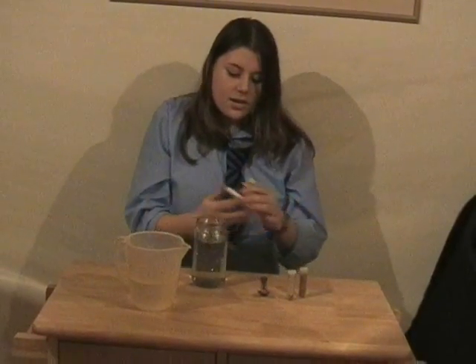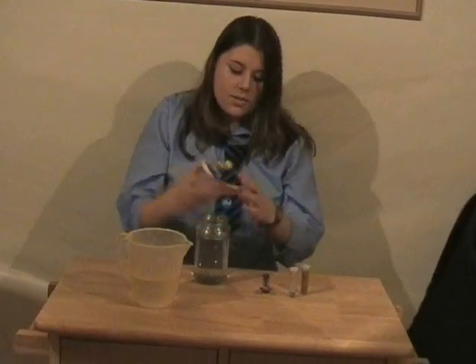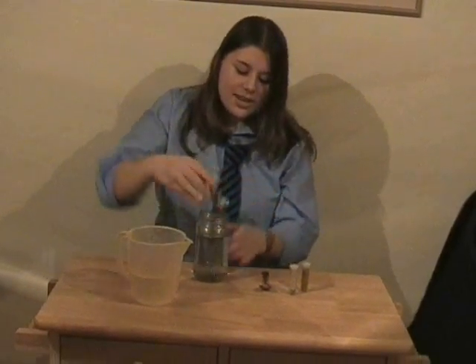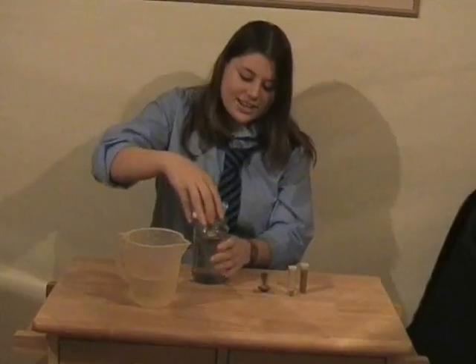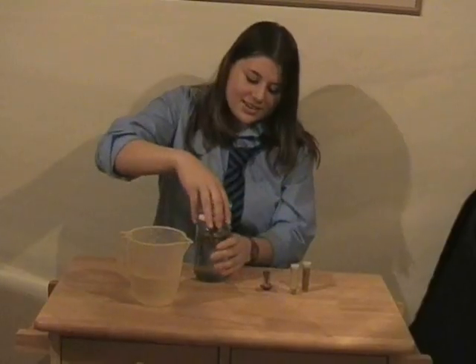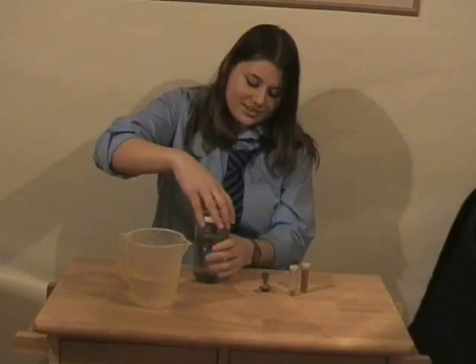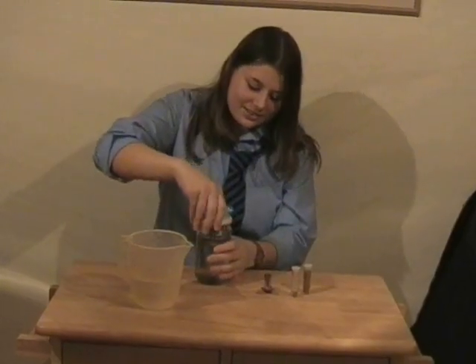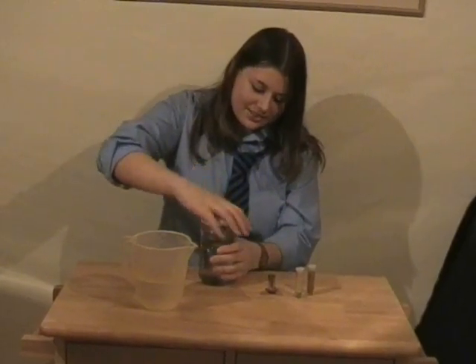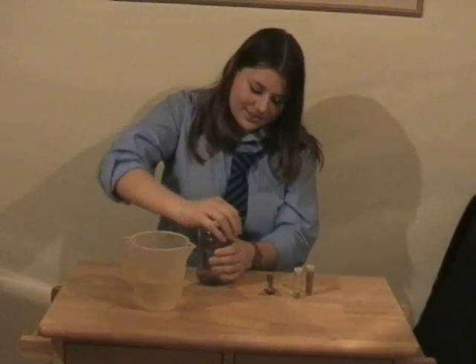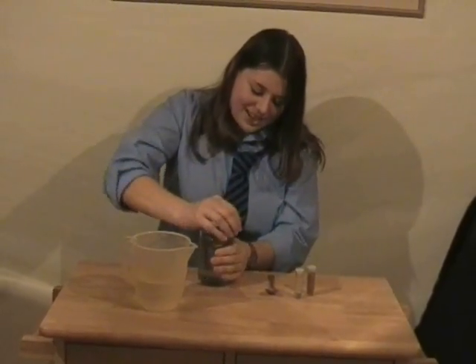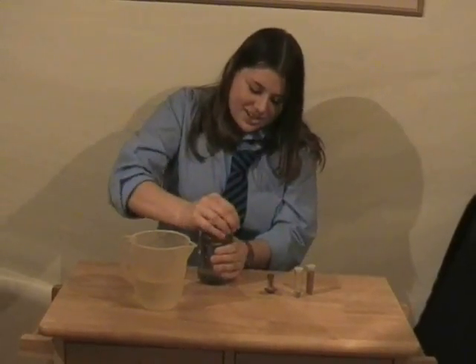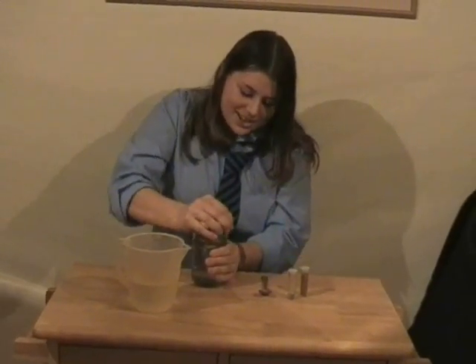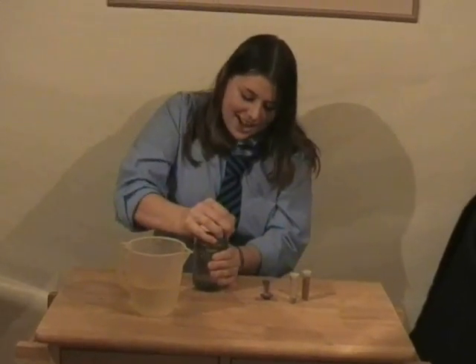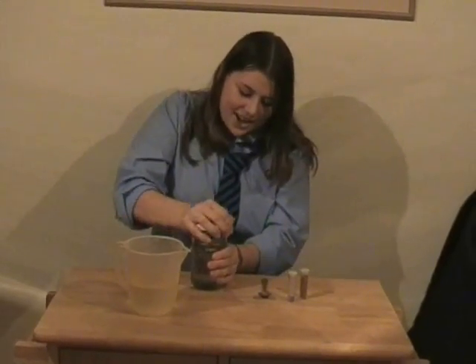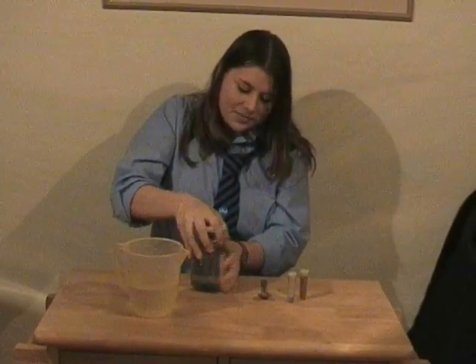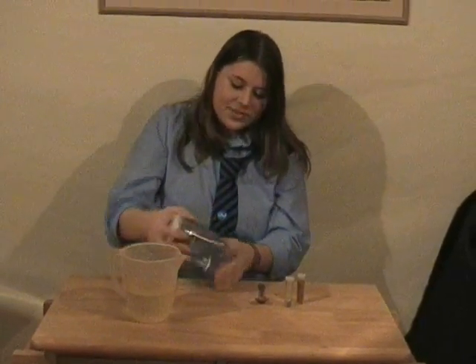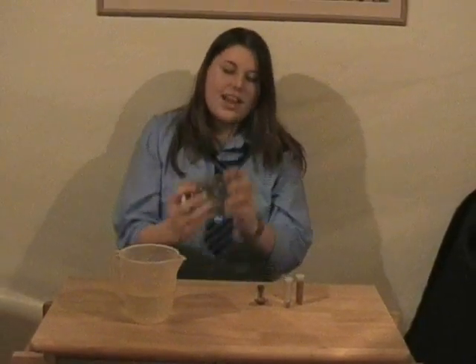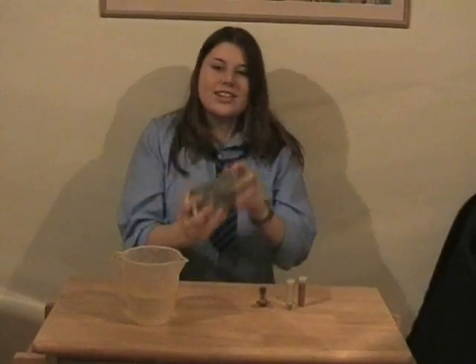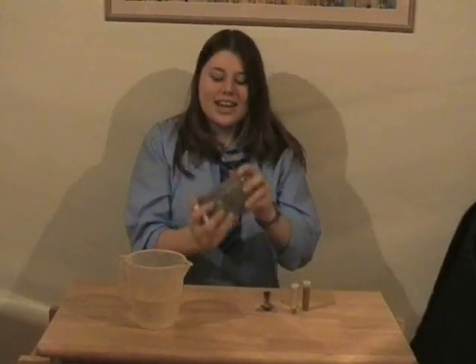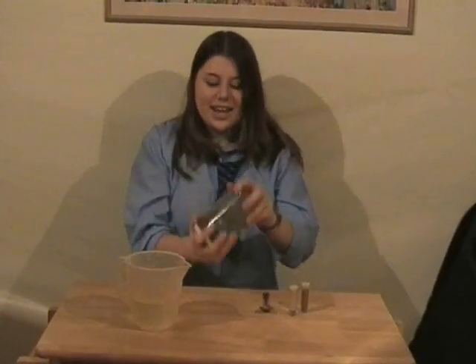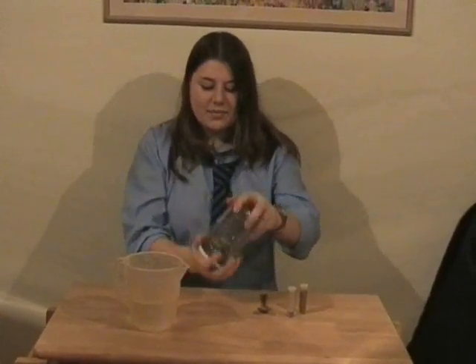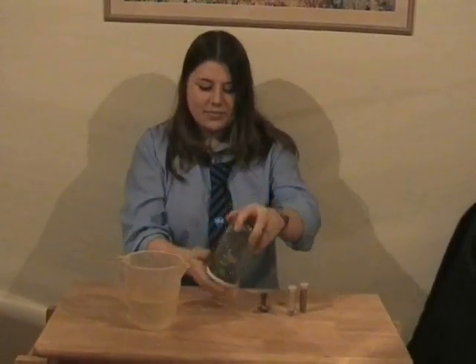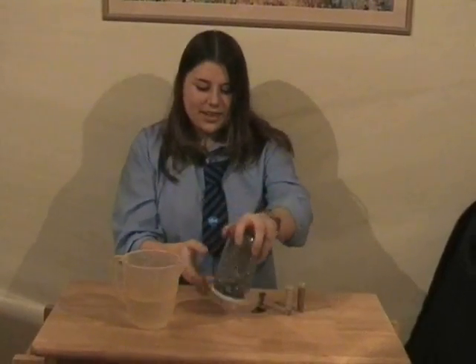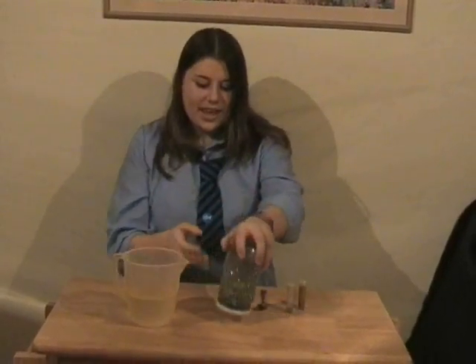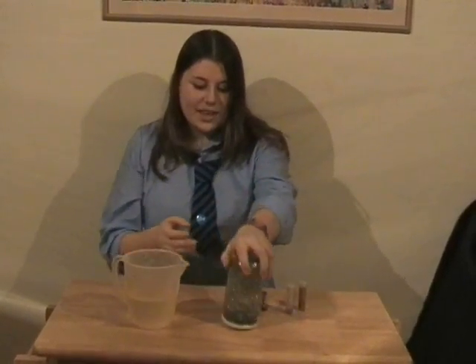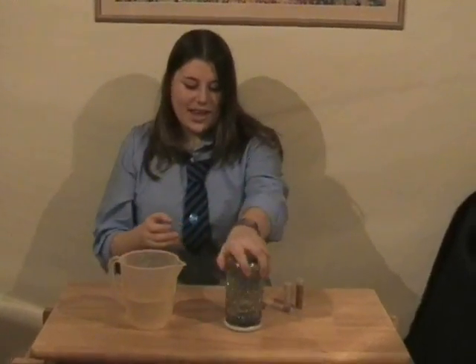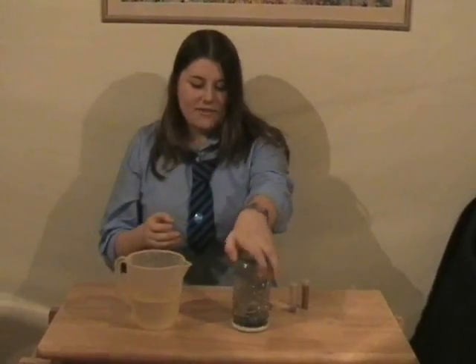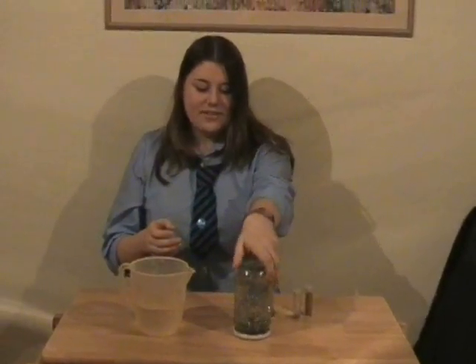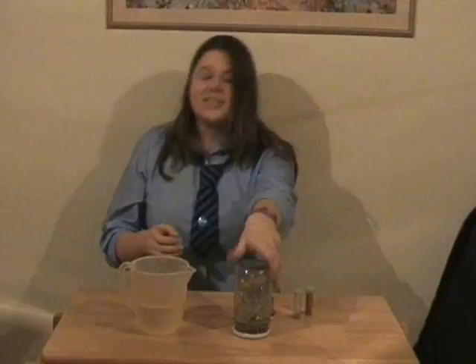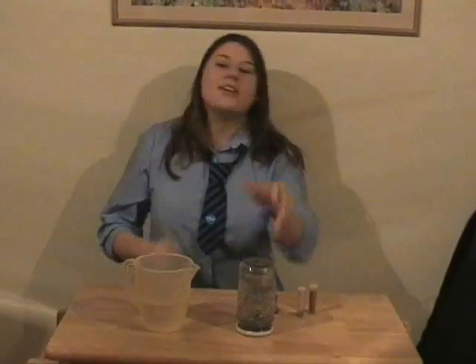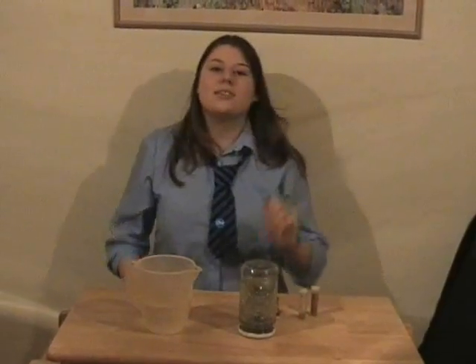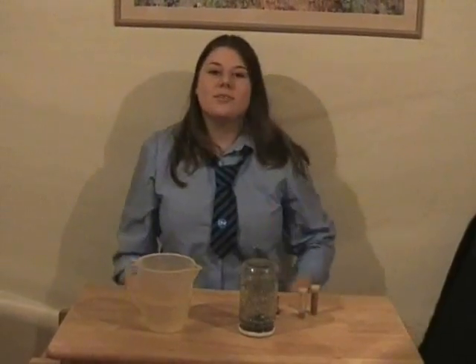Put the lid on and ensure it's tight. And then shake it. And then we have a snowstorm.